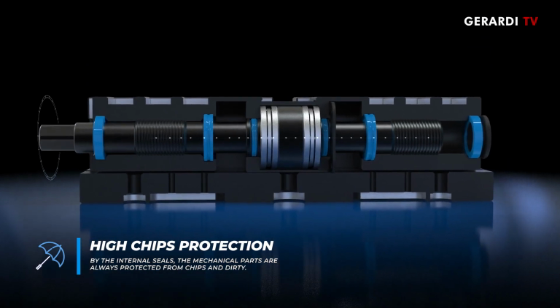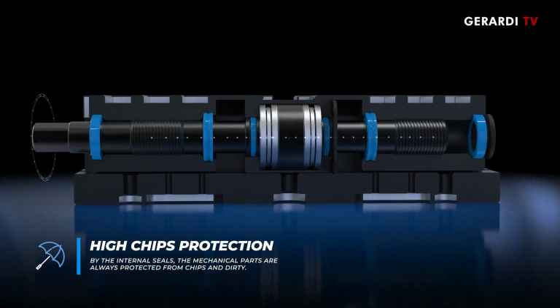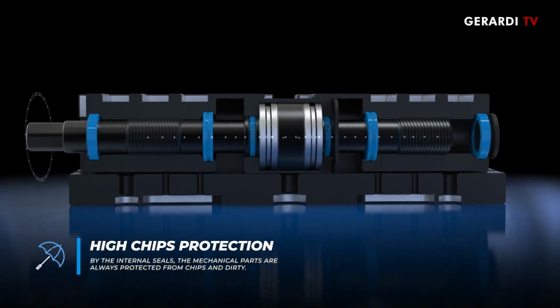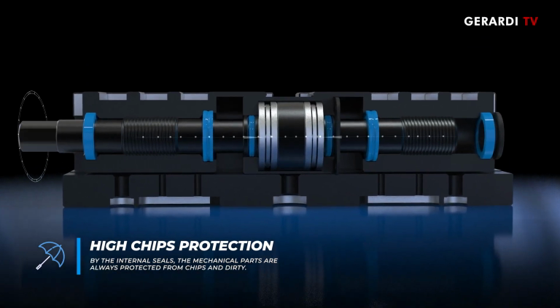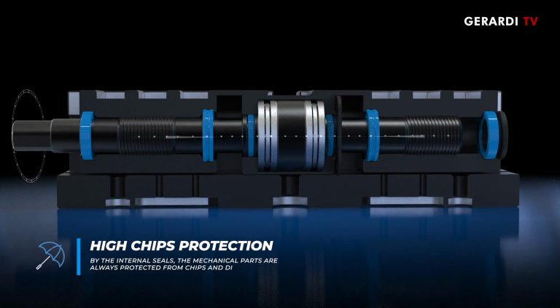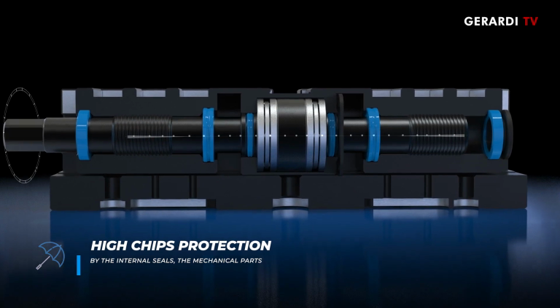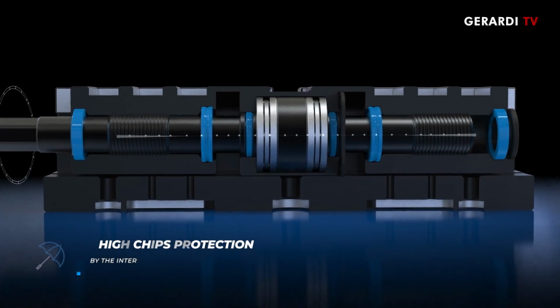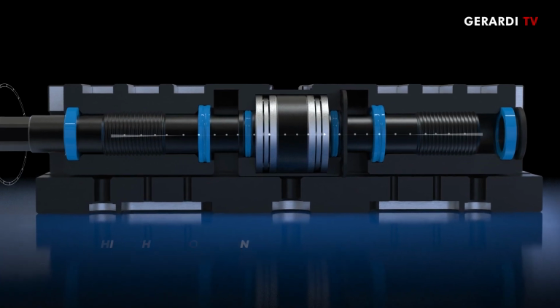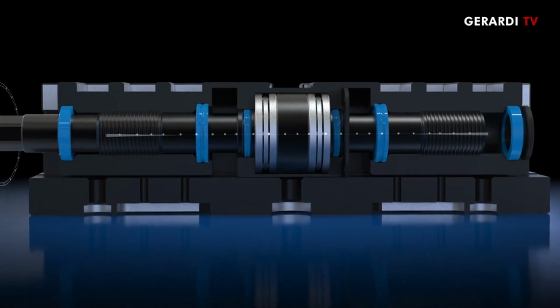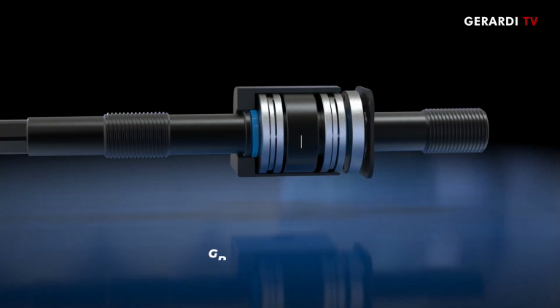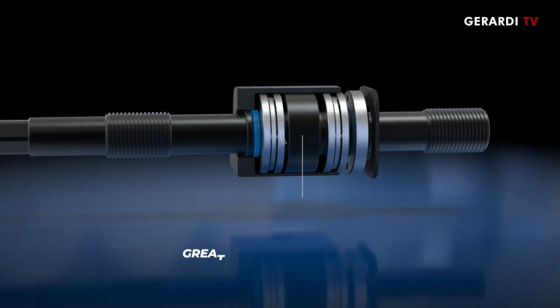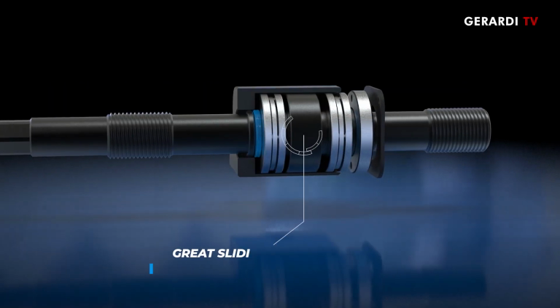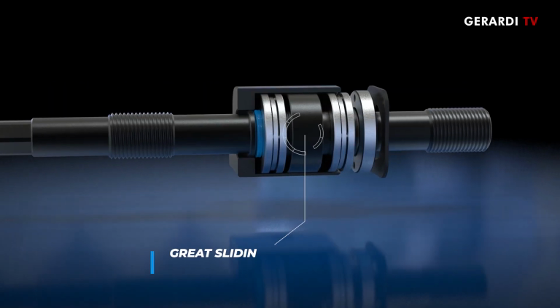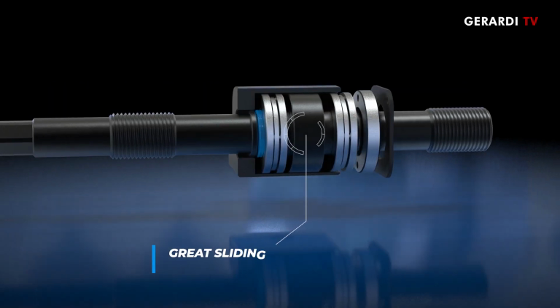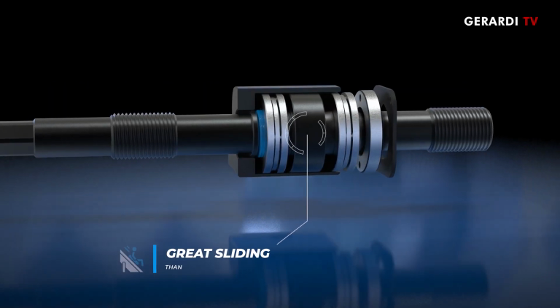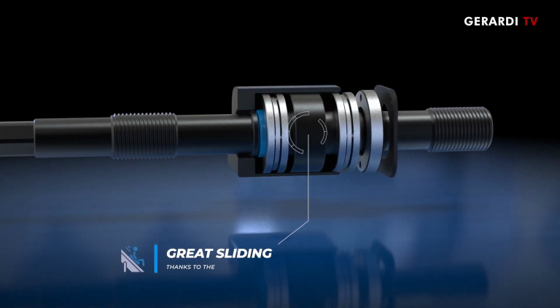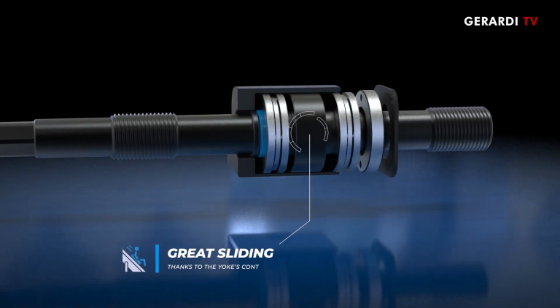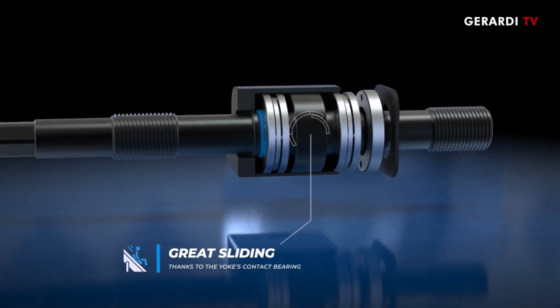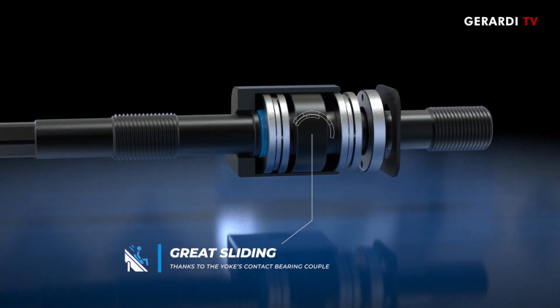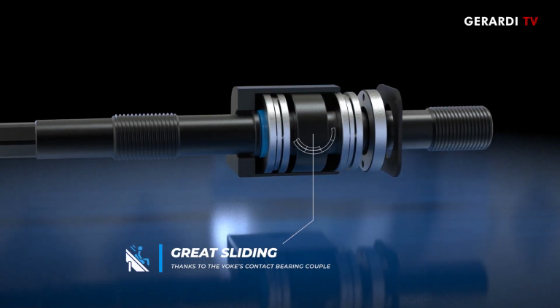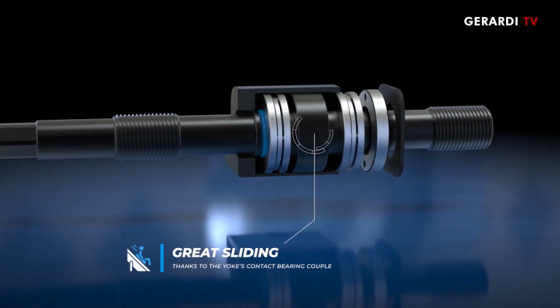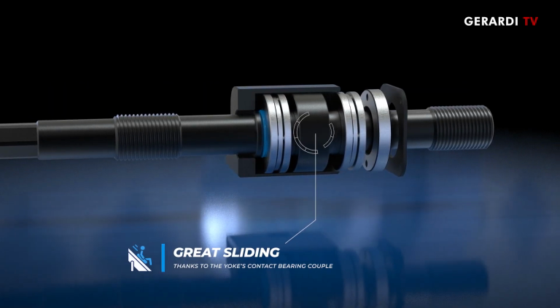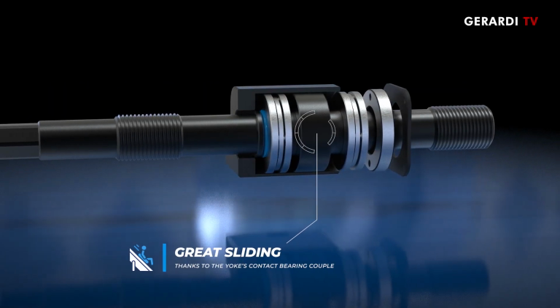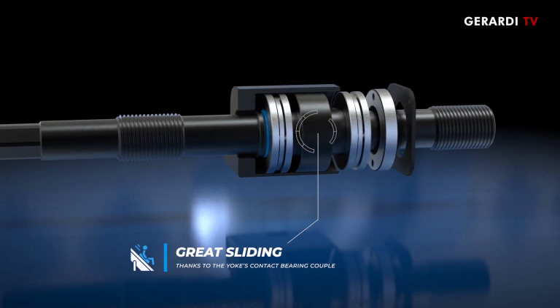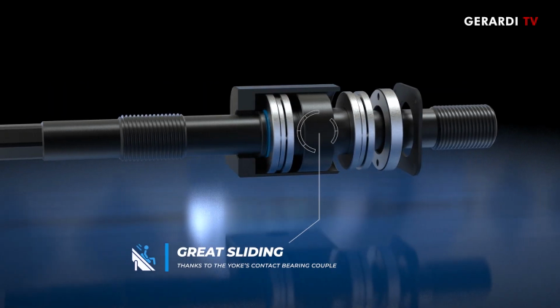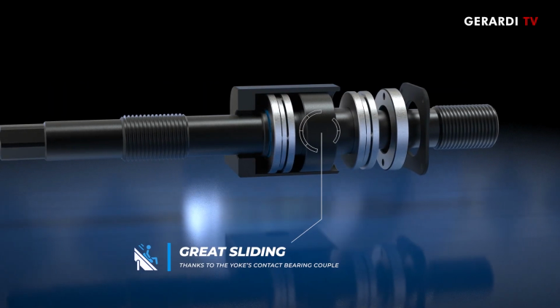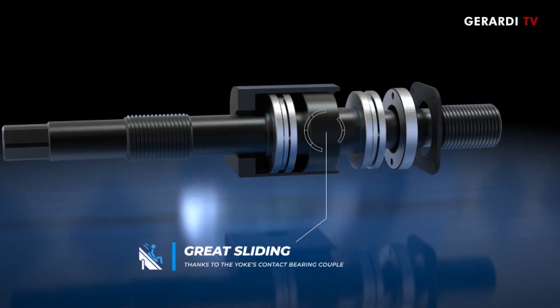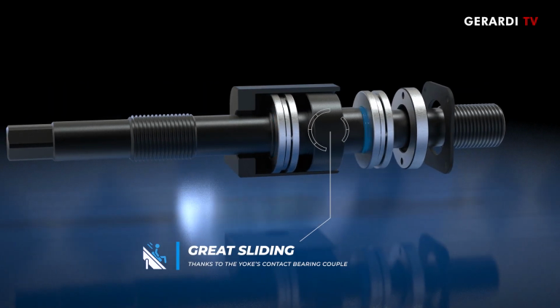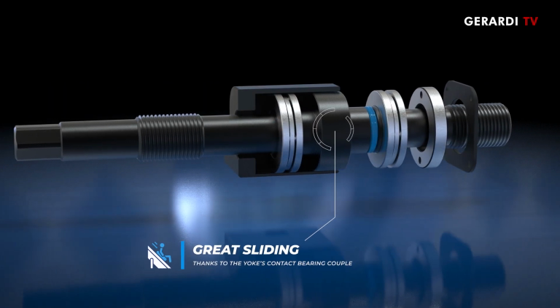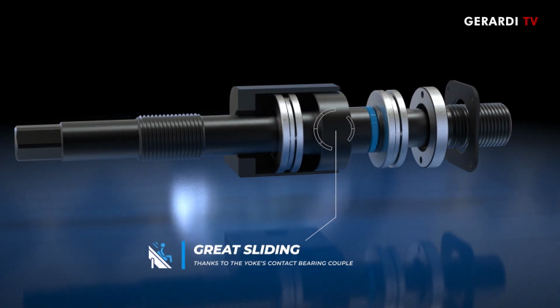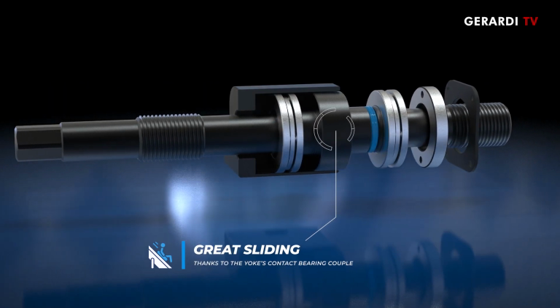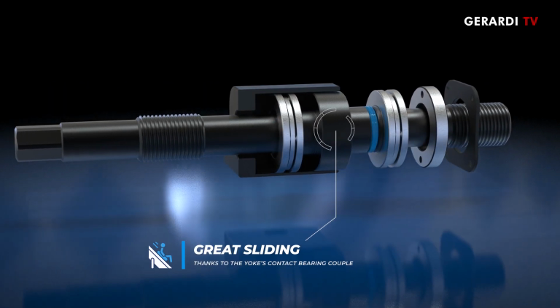Internal bearings and seals are conceived to improve sliding and to keep a correct lubrication of the kinematic movements.